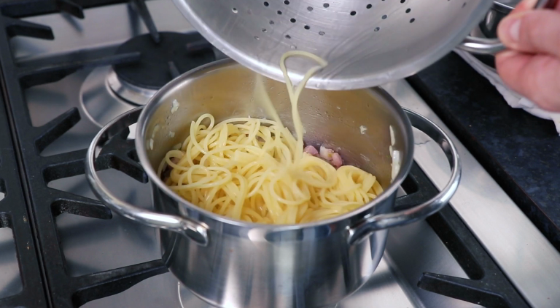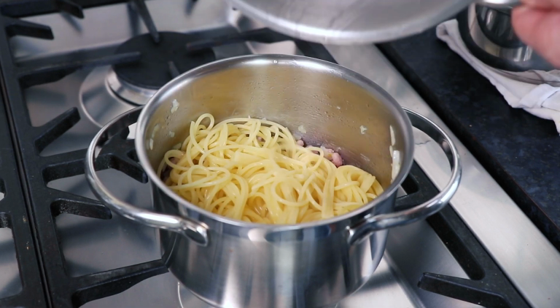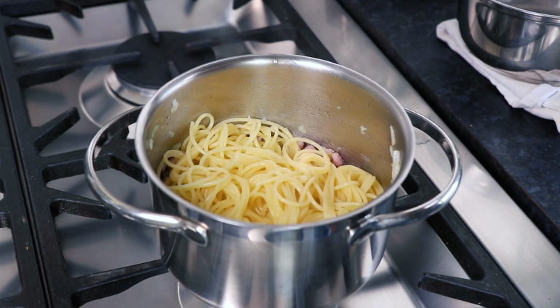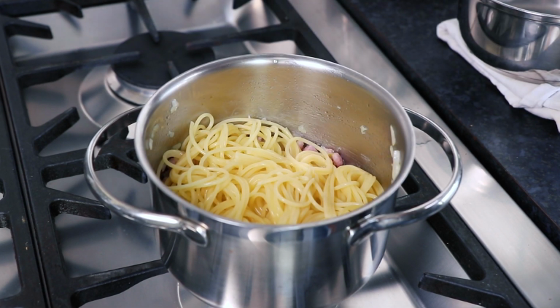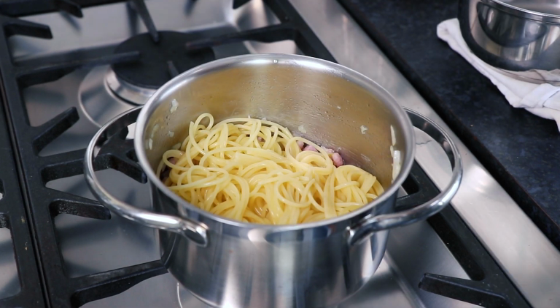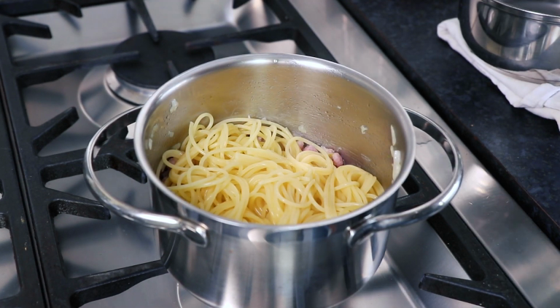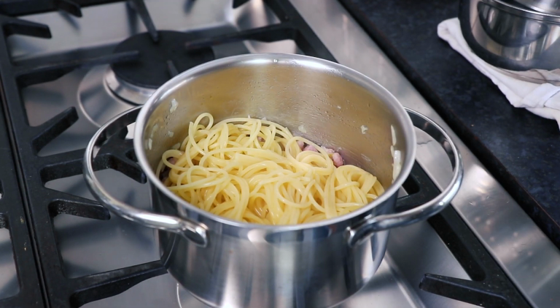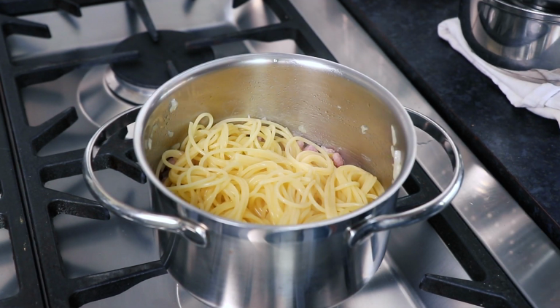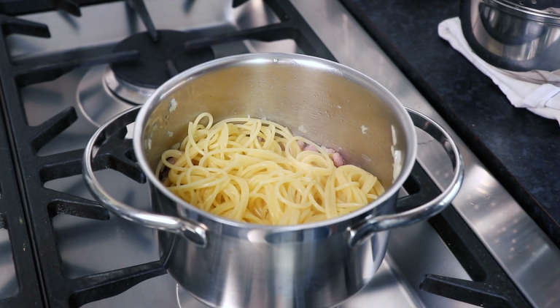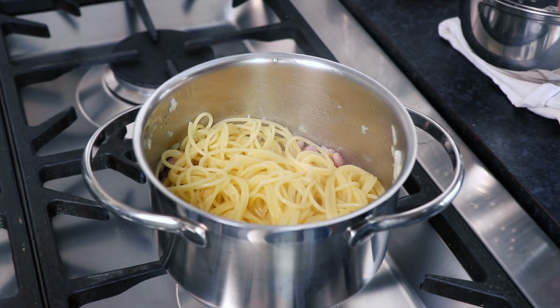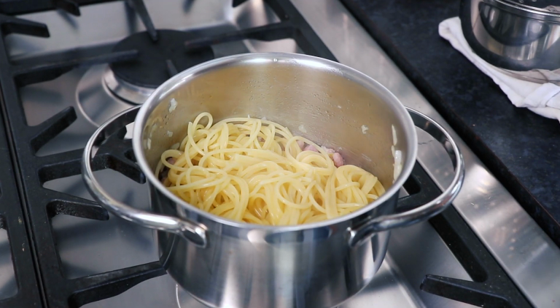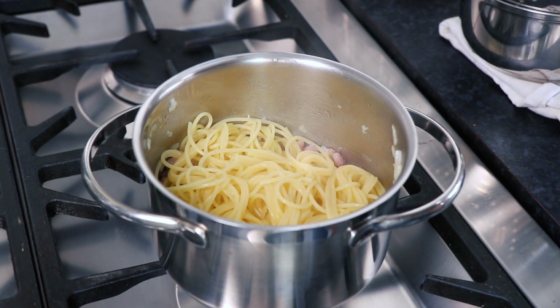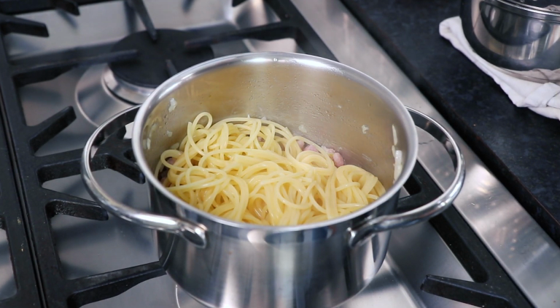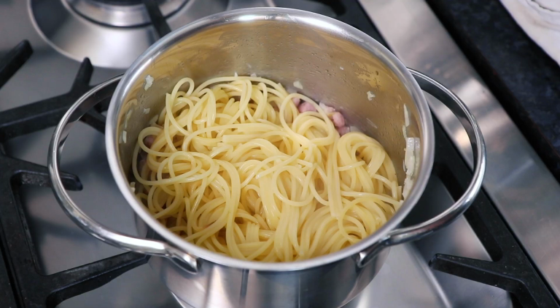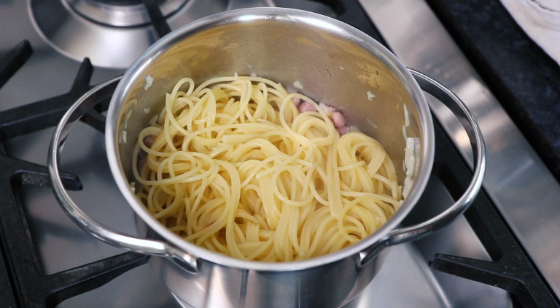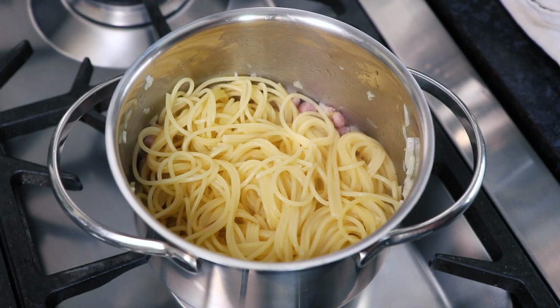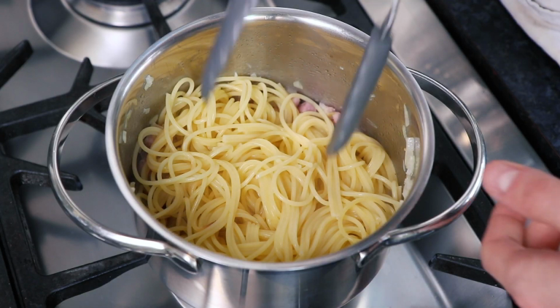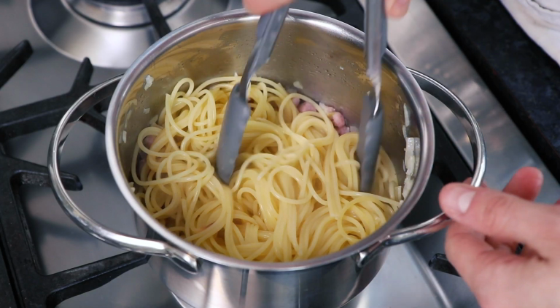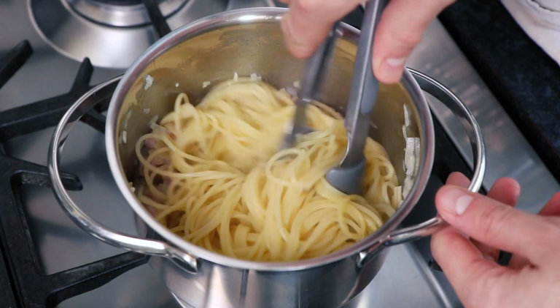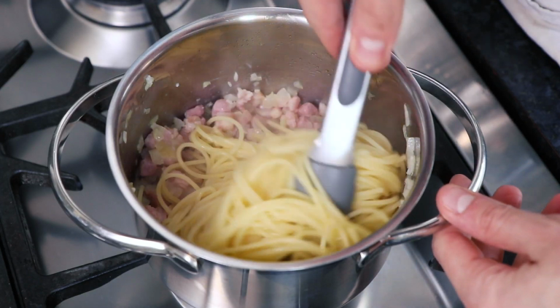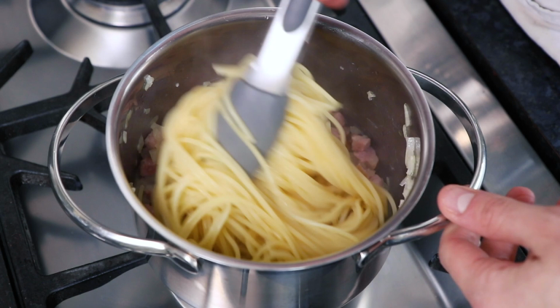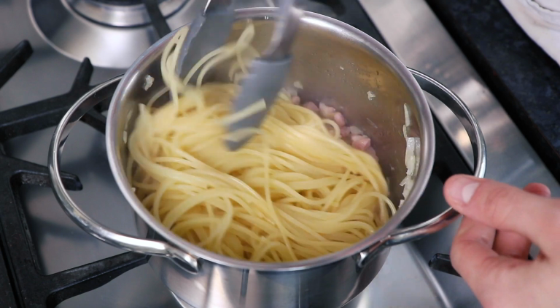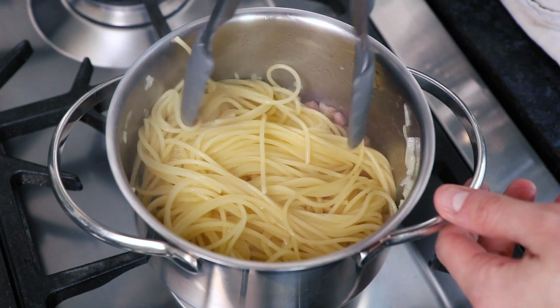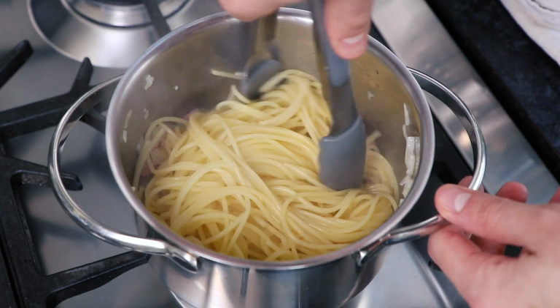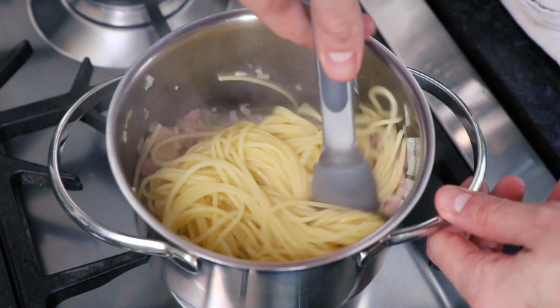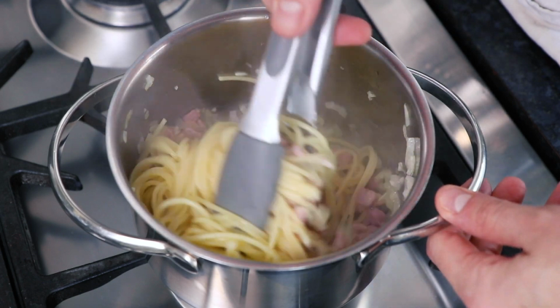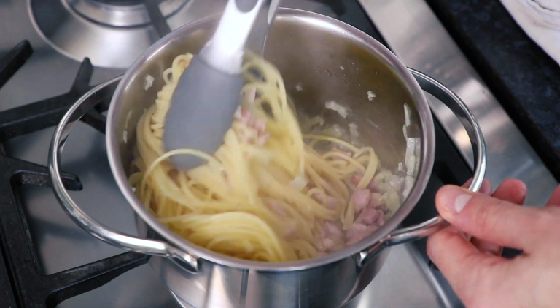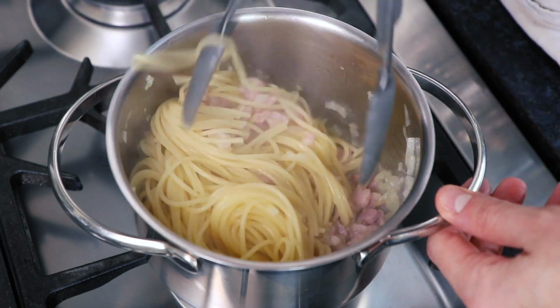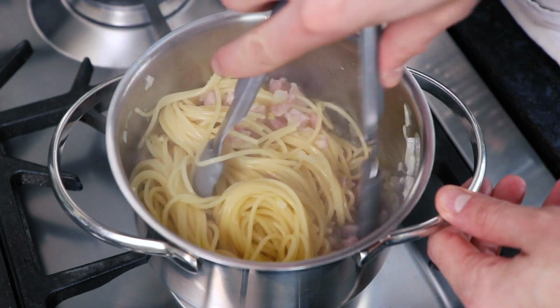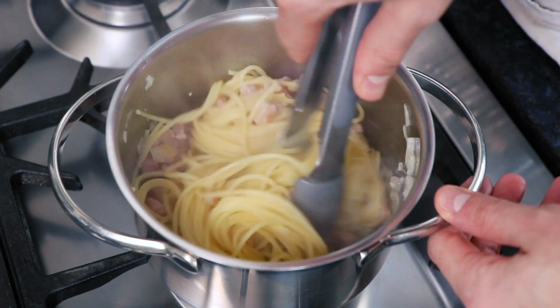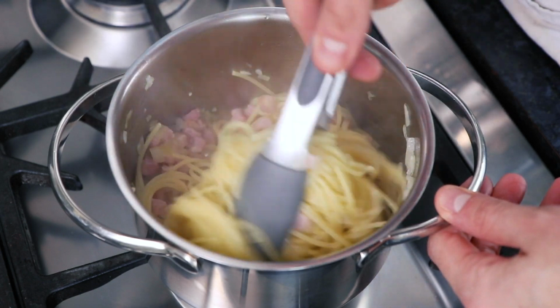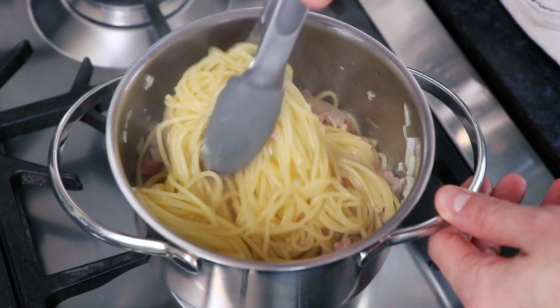Then pour the spaghetti back into the saucepan with the onion, garlic and pancetta, then thoroughly mix these ingredients together.